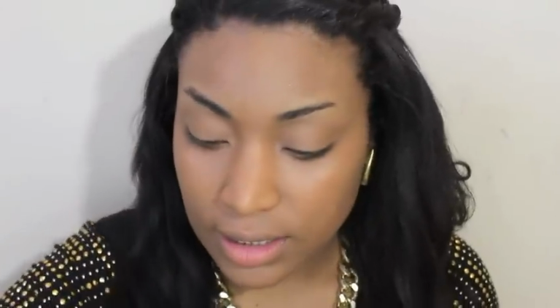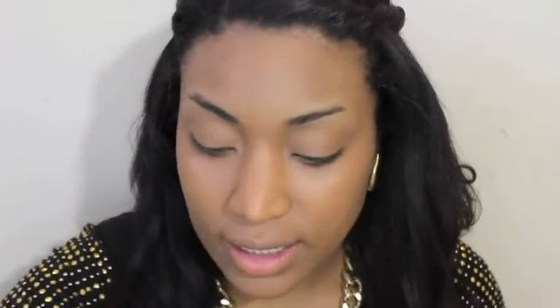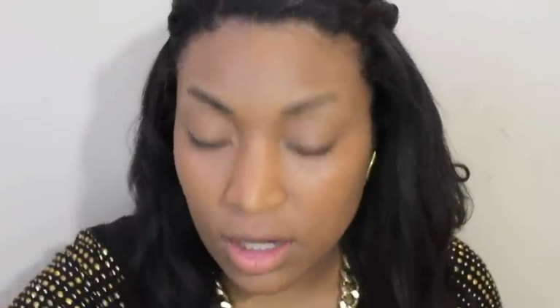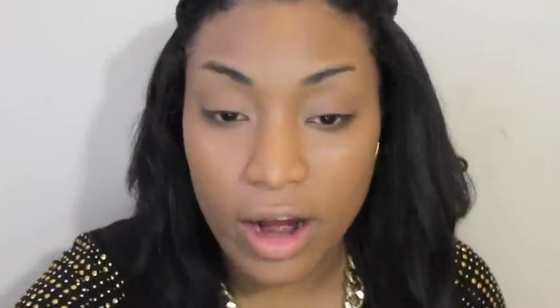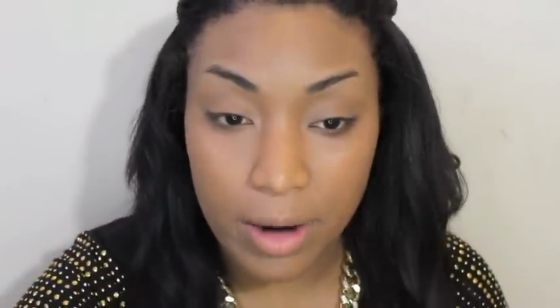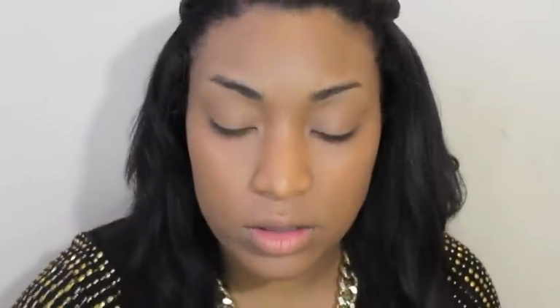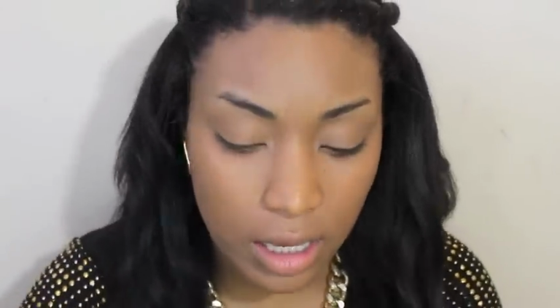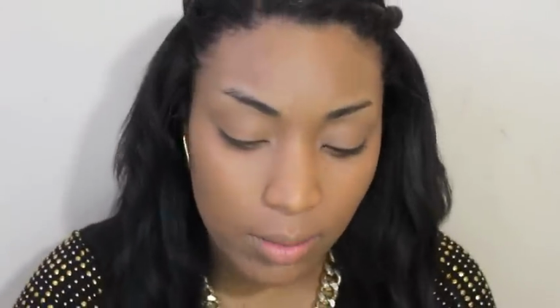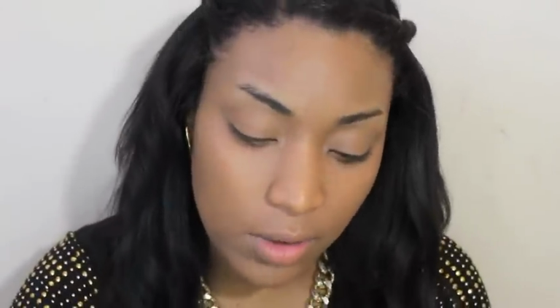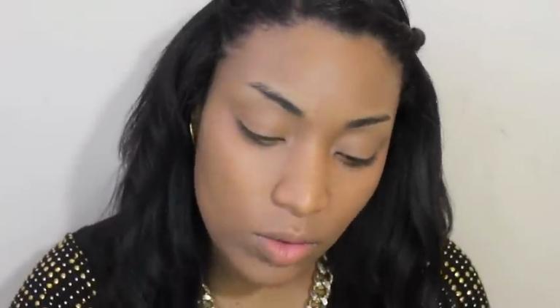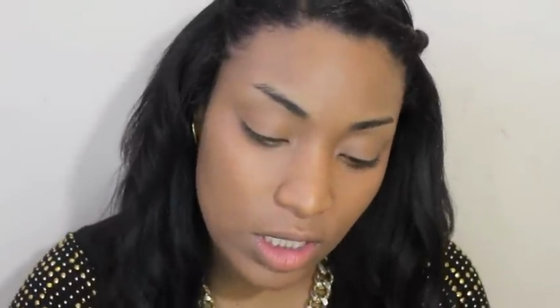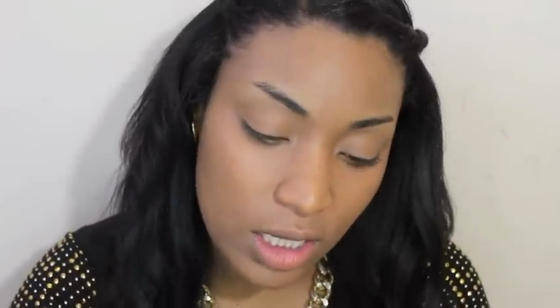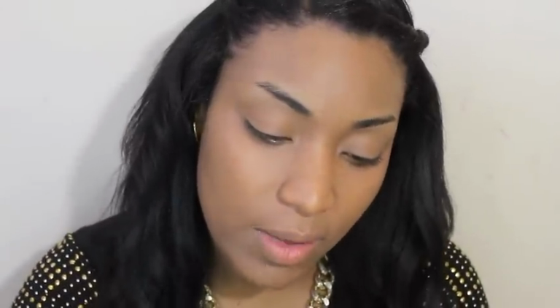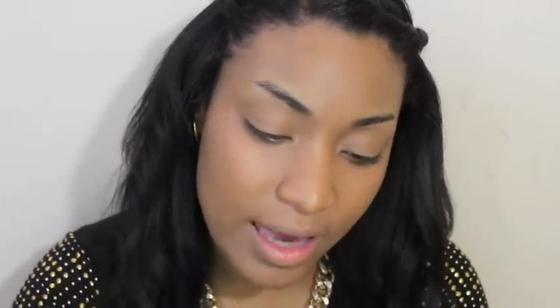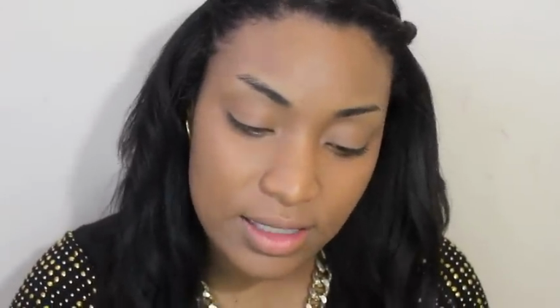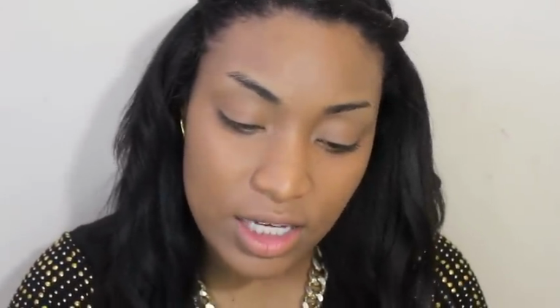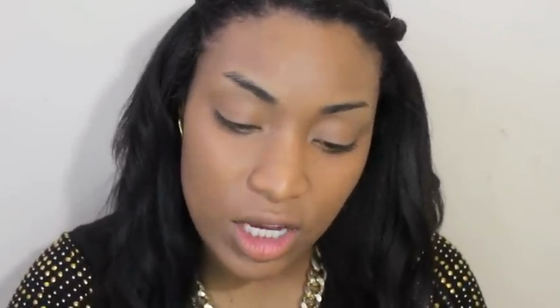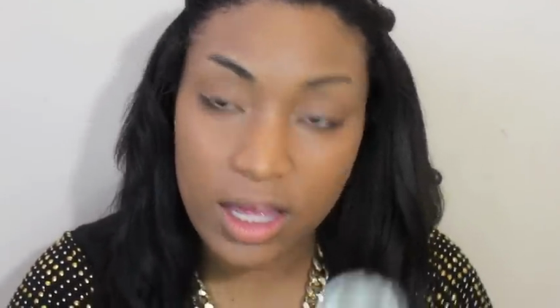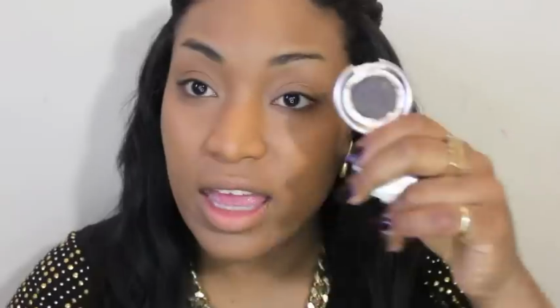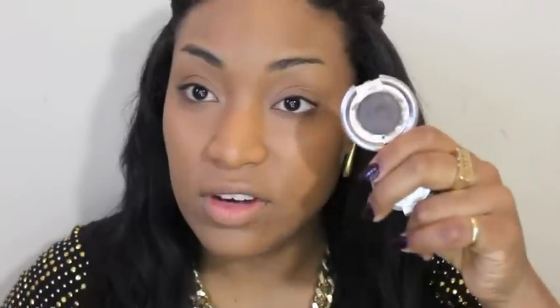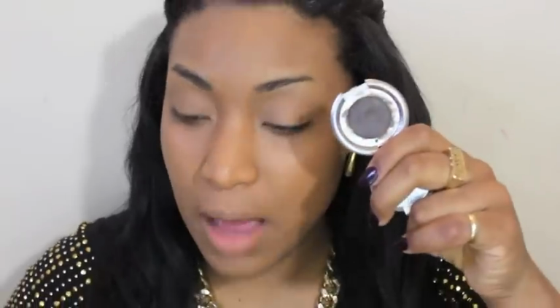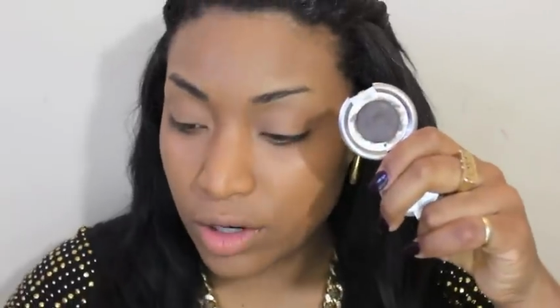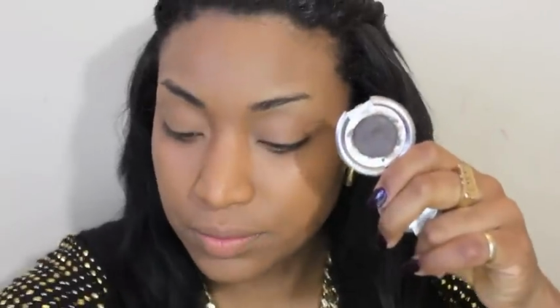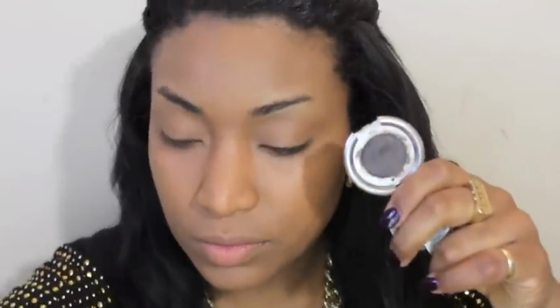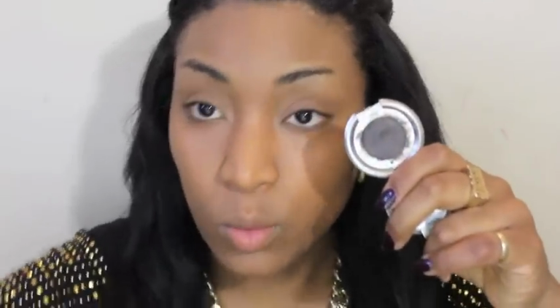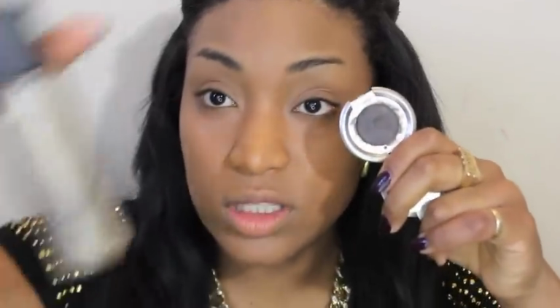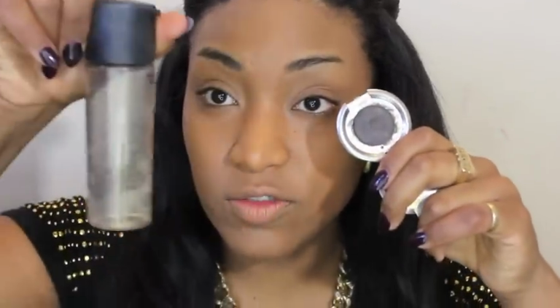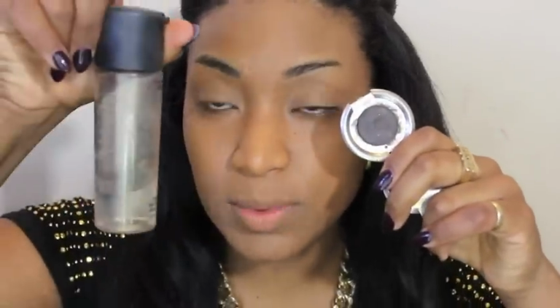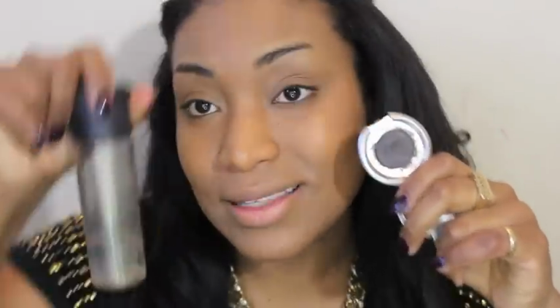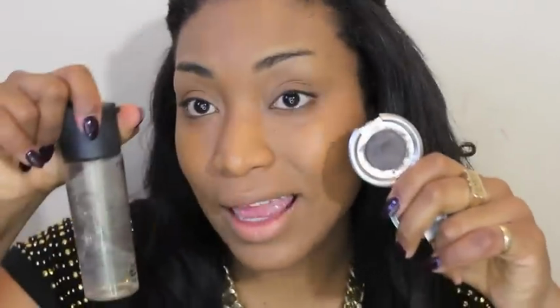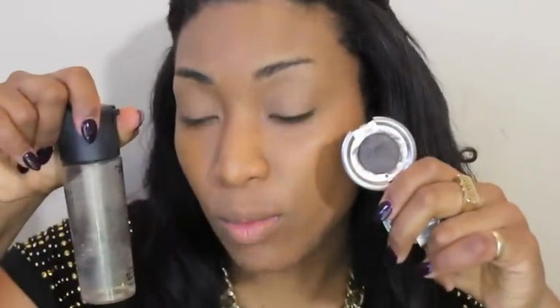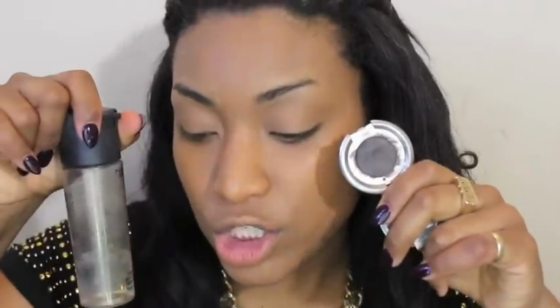Next, our eyebrows. I'm going to be using my Anastasia Ebony Powder with some Fix Plus and an angle brush.